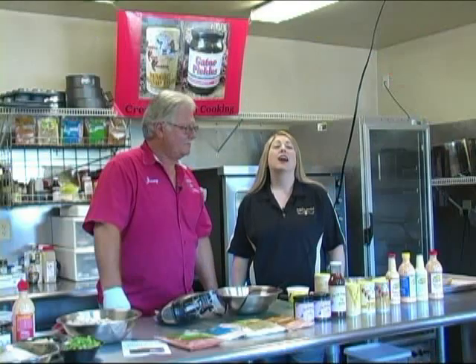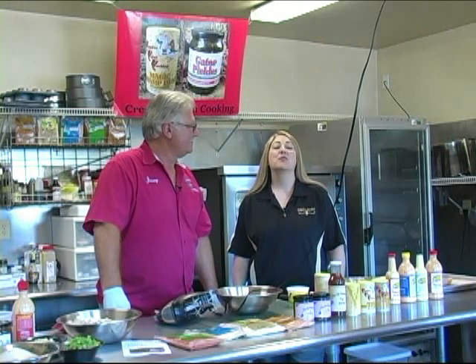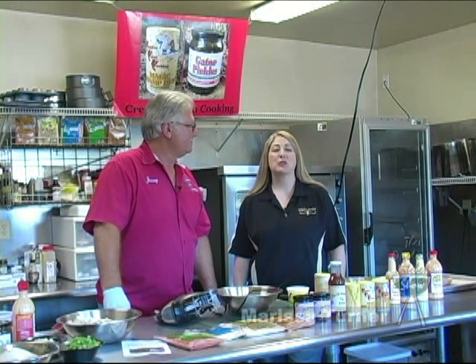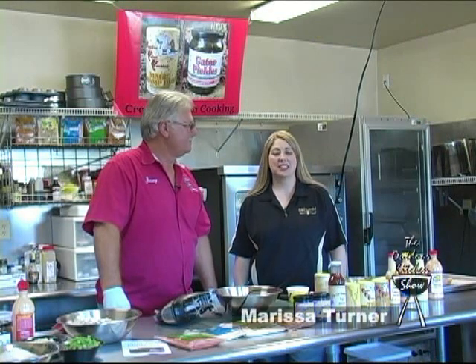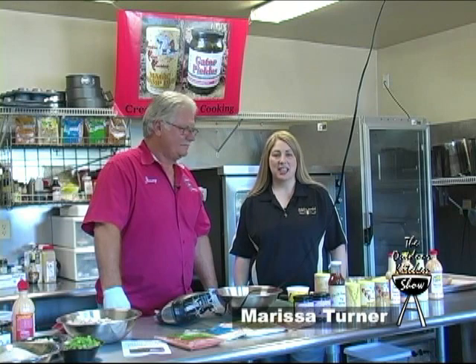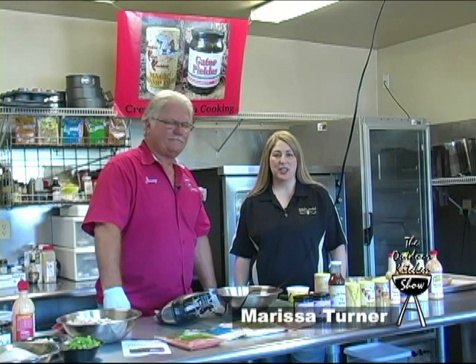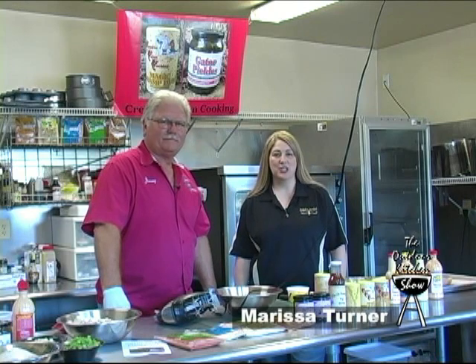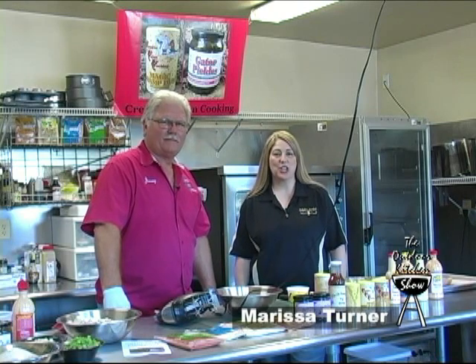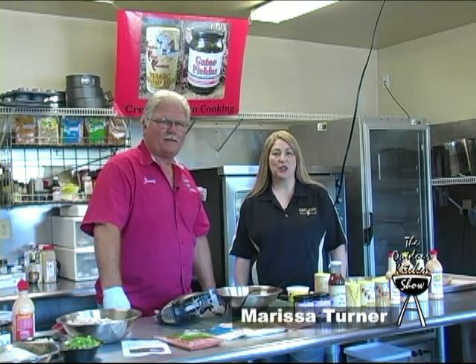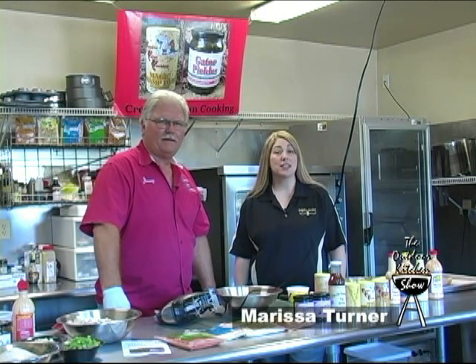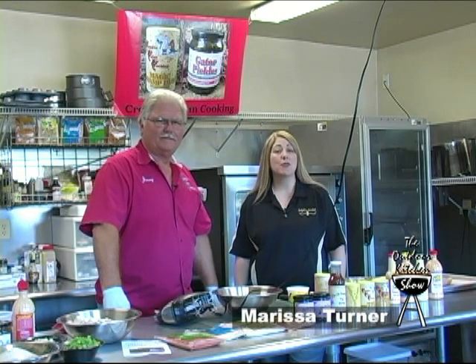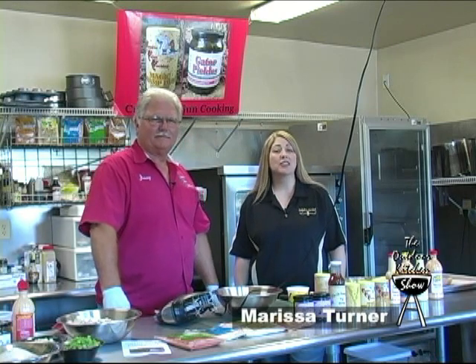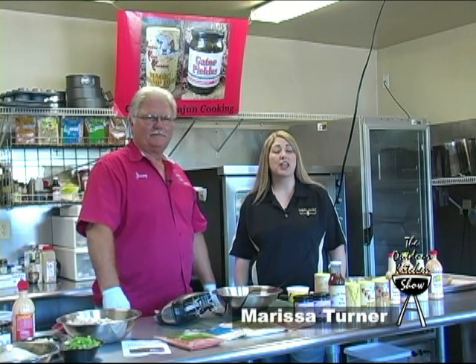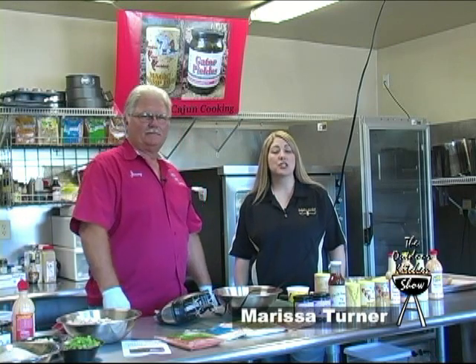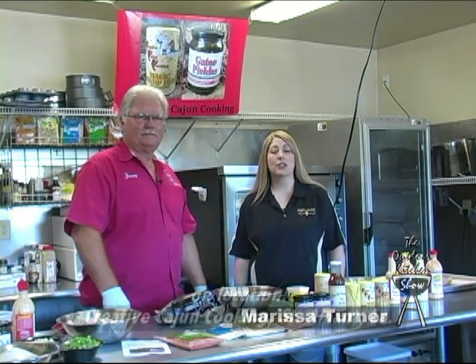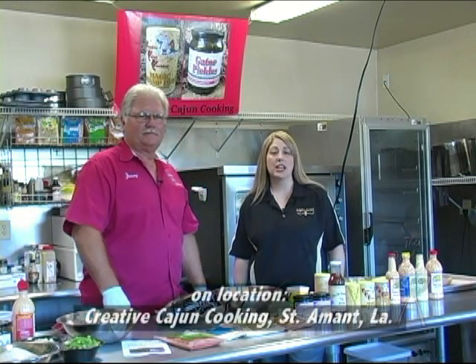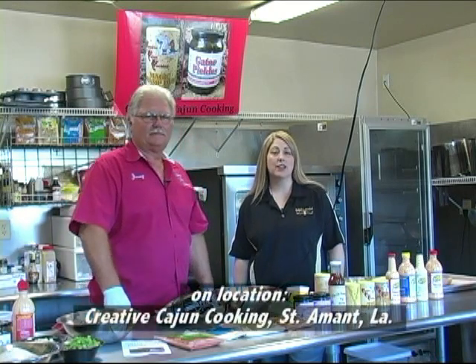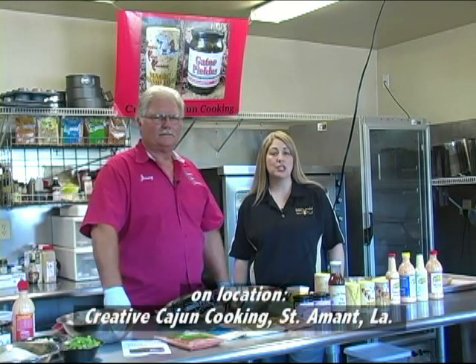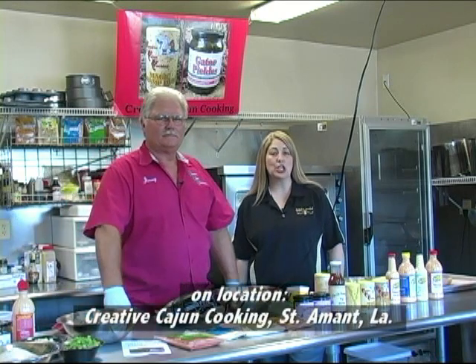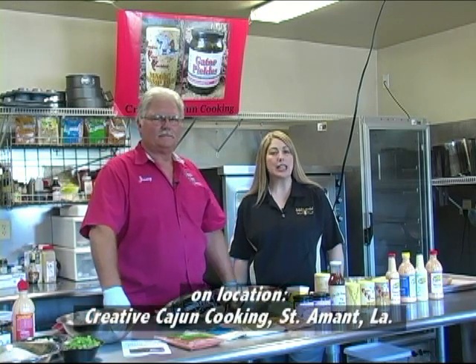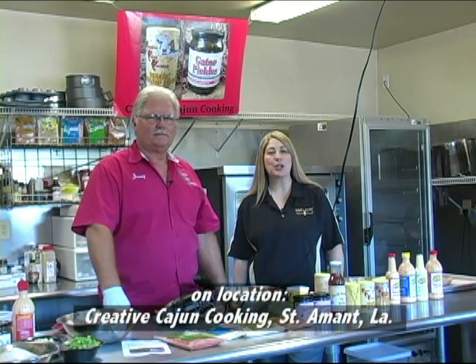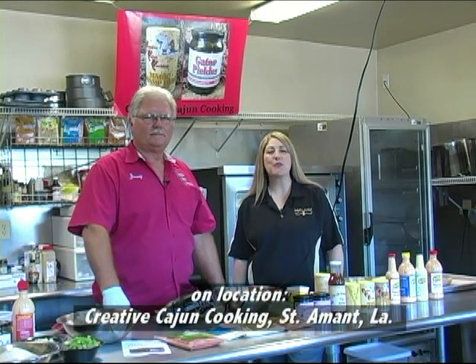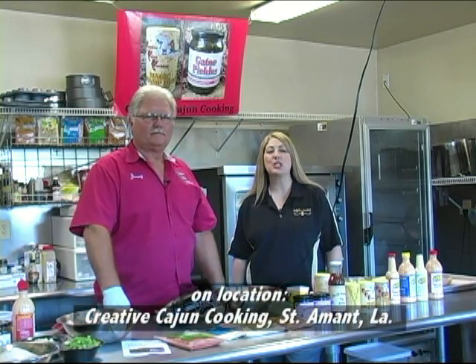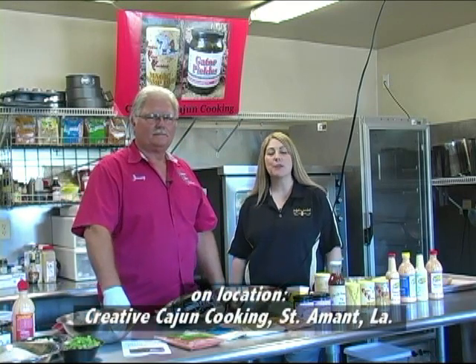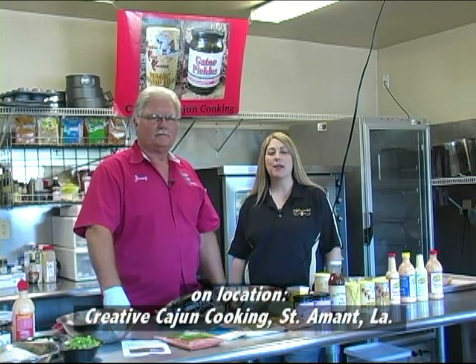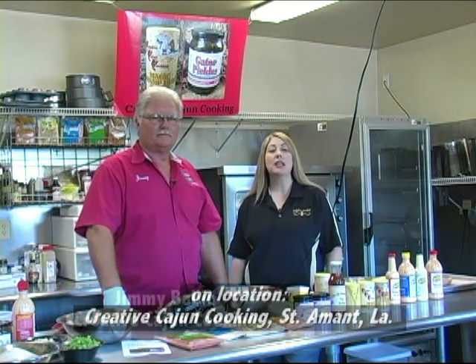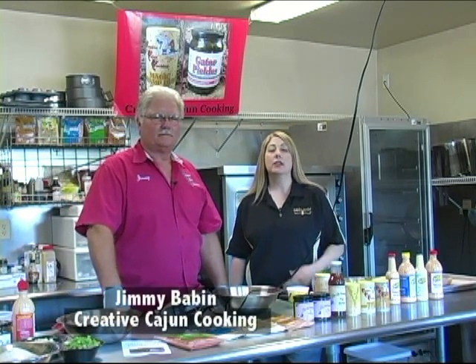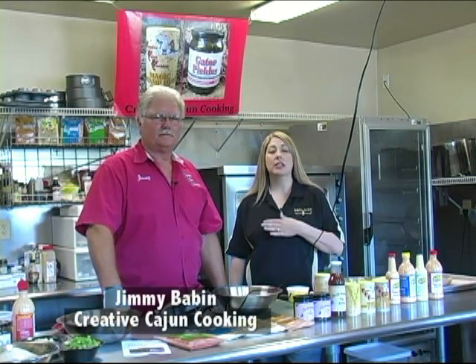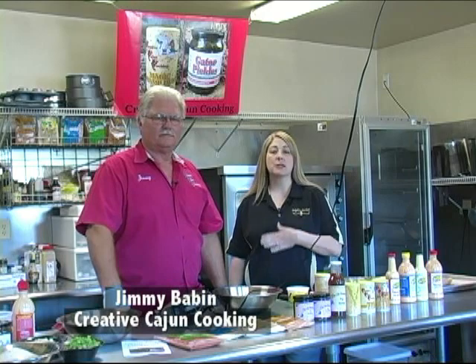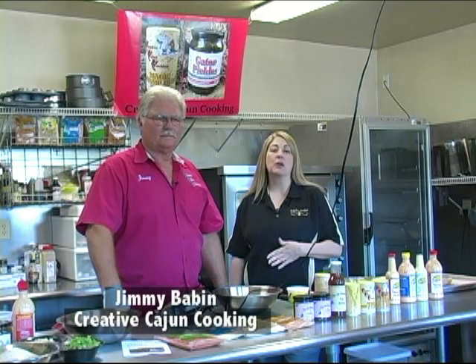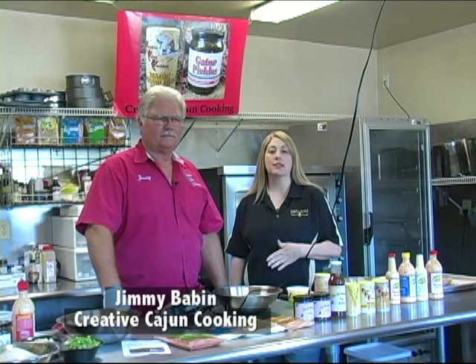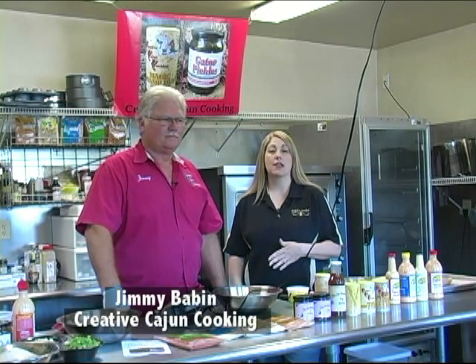Hi and welcome back to the Outdoor Kitchen Show. Today we're on location at Creative Cajun Cooking and we're here with Jimmy Babin cooking up some great stuff.